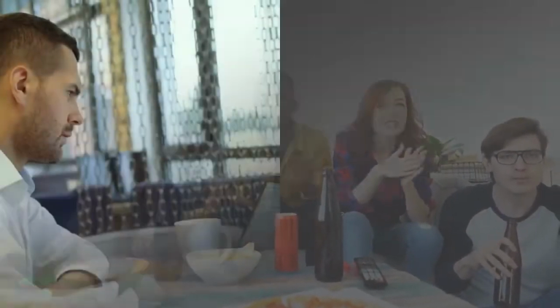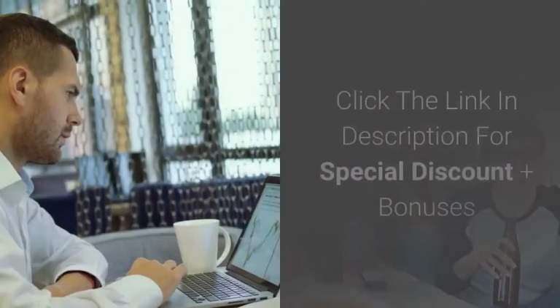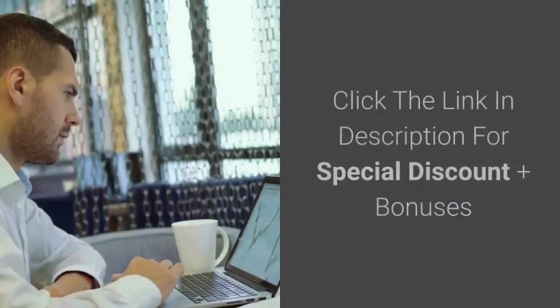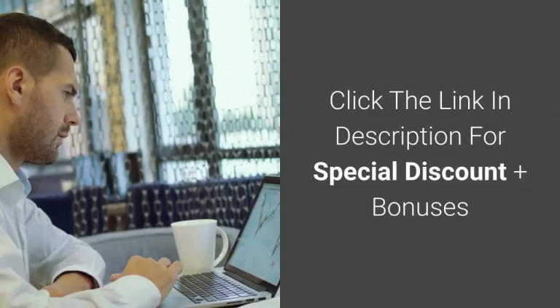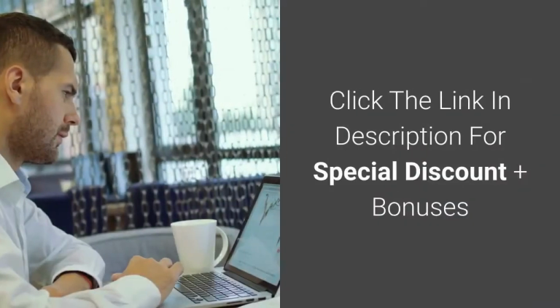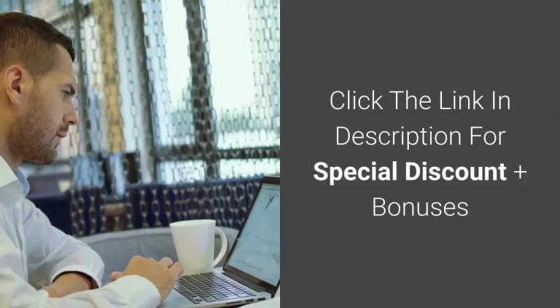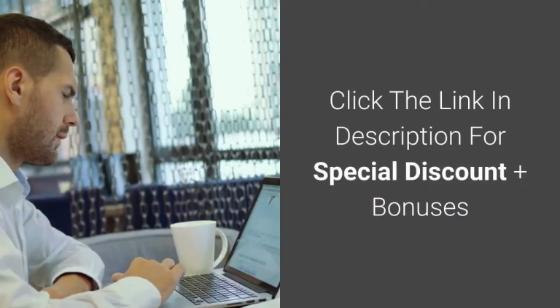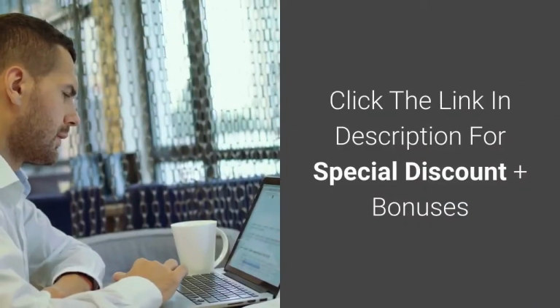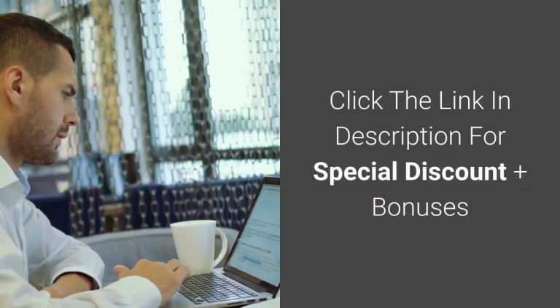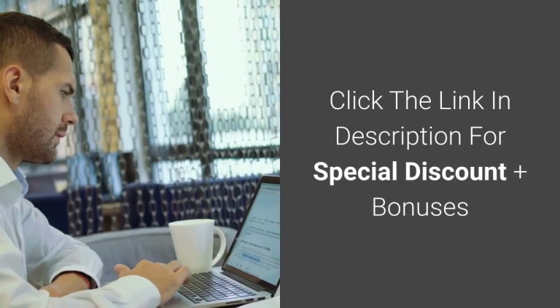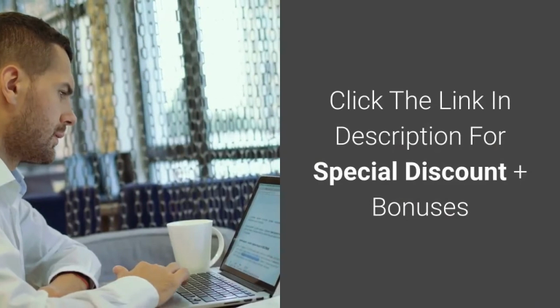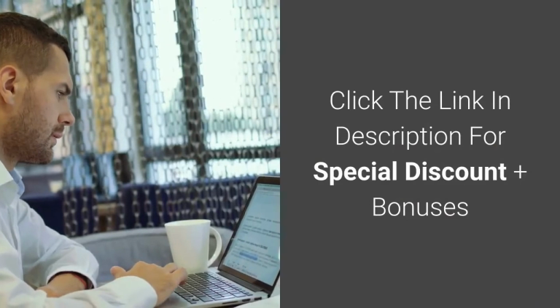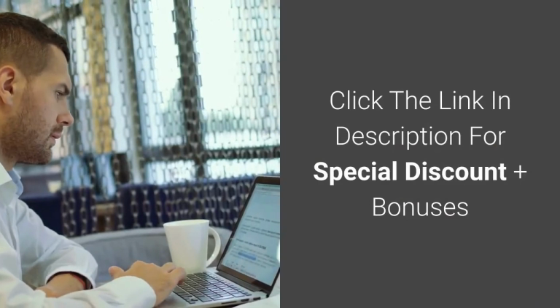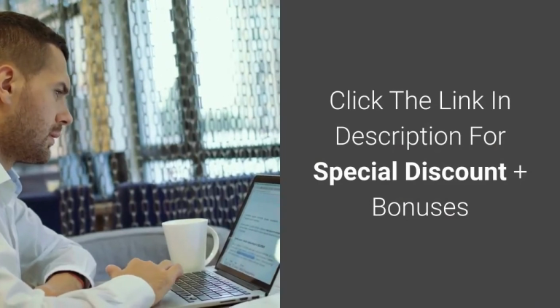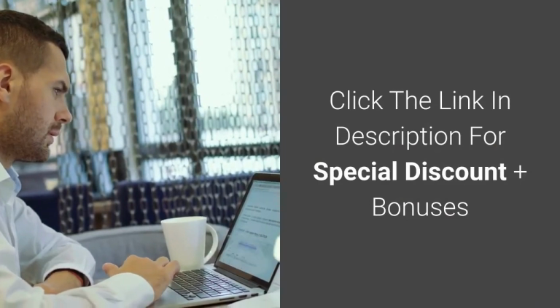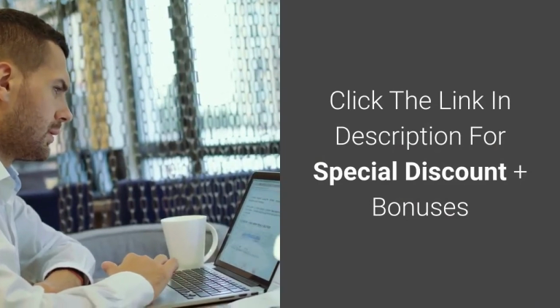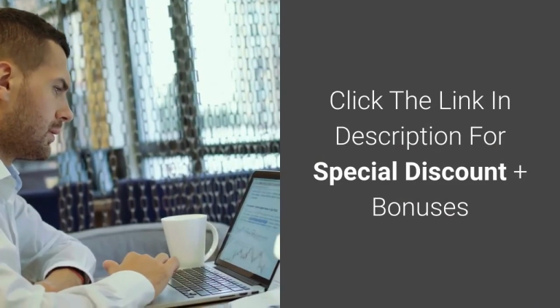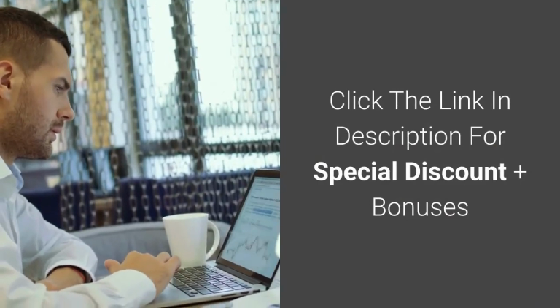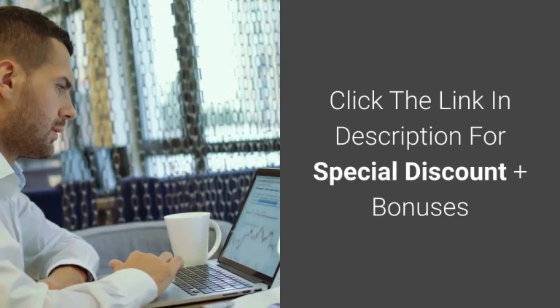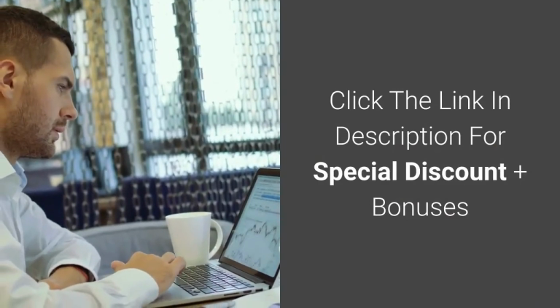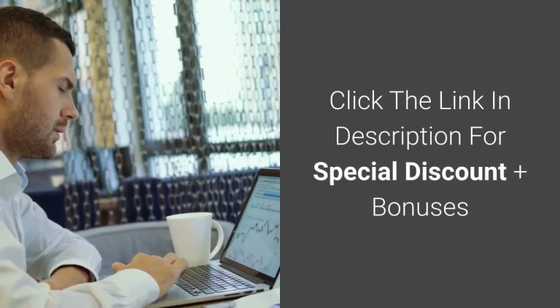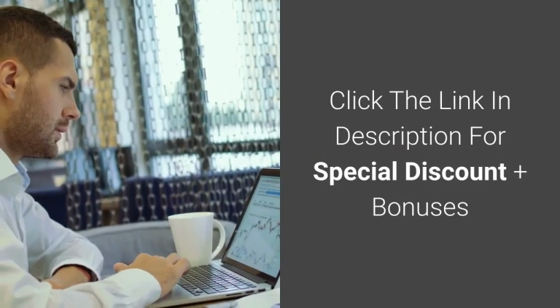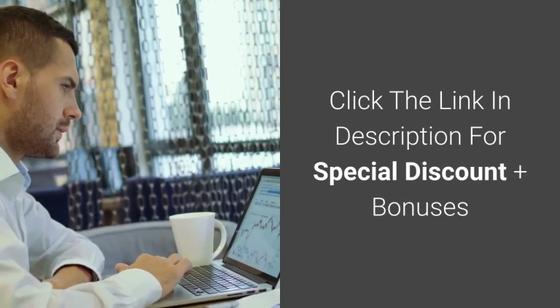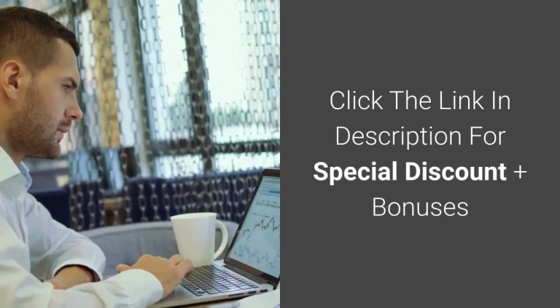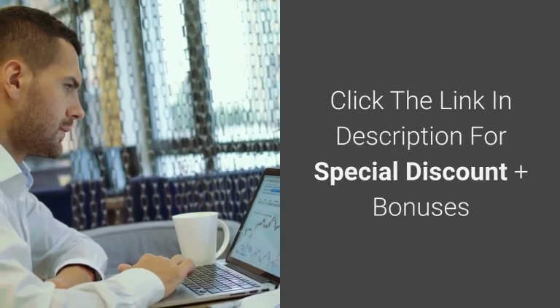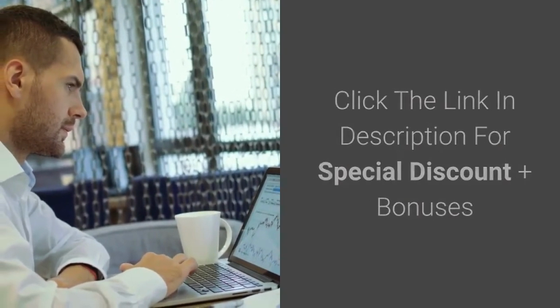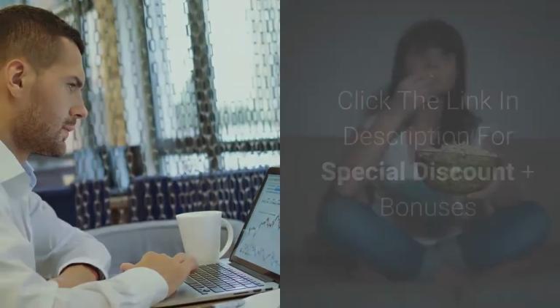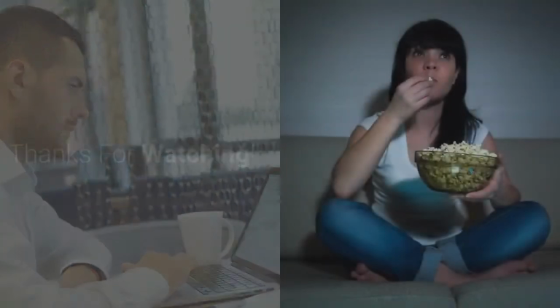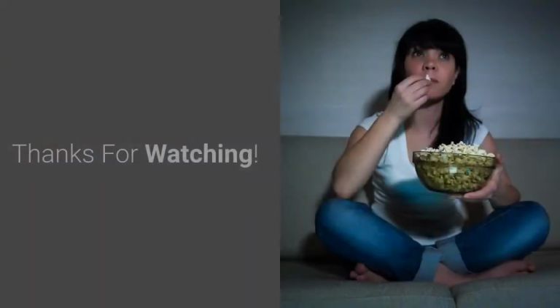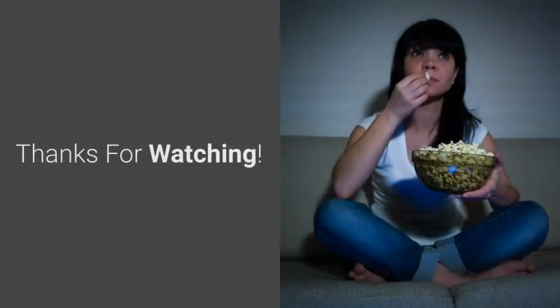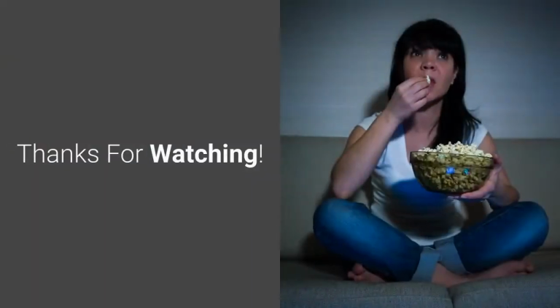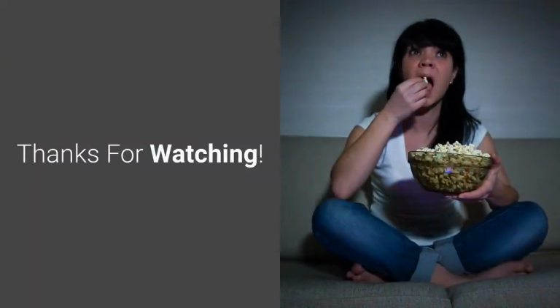Click the link in the description for a special discount plus bonuses. Thanks for watching.